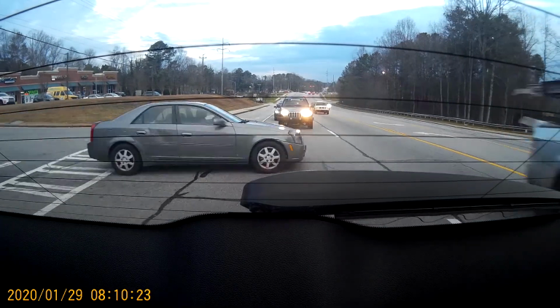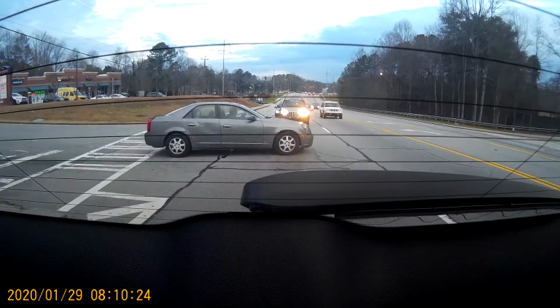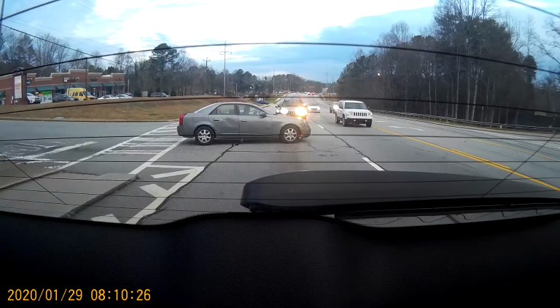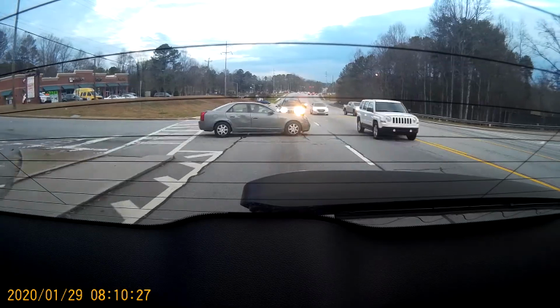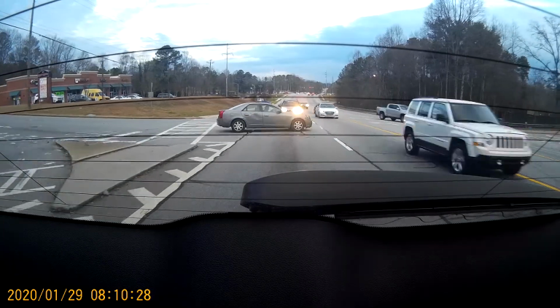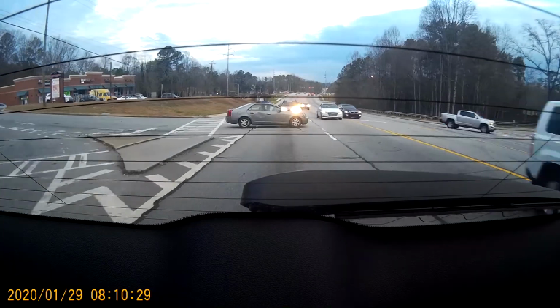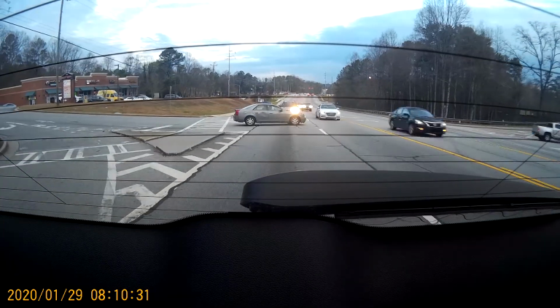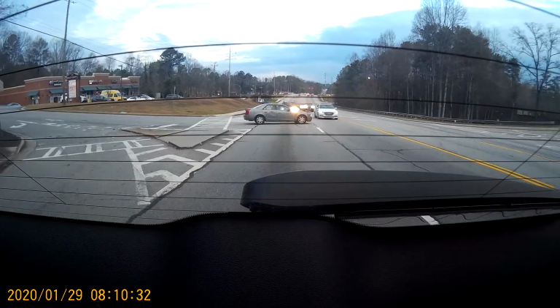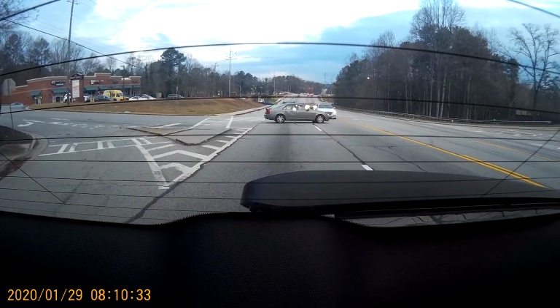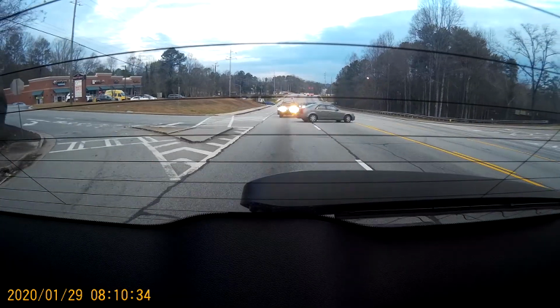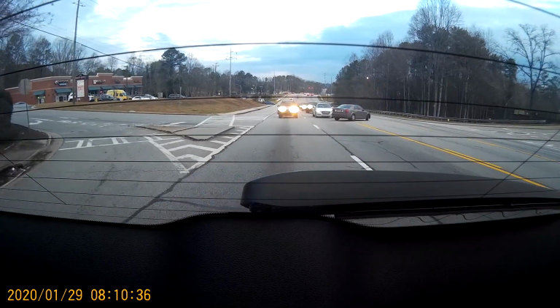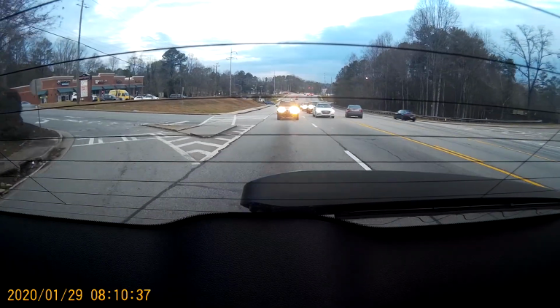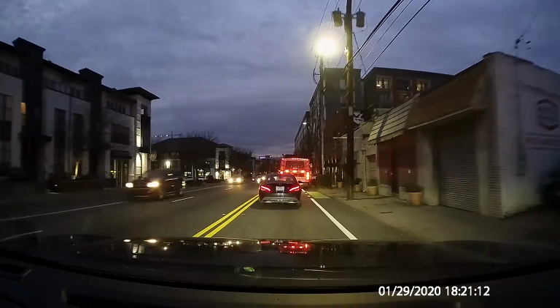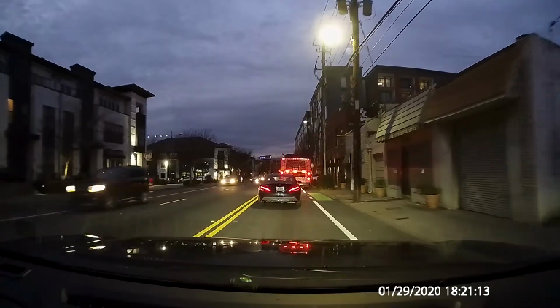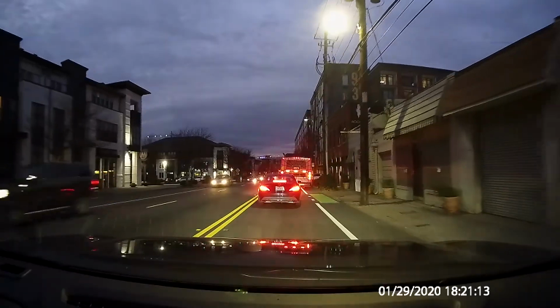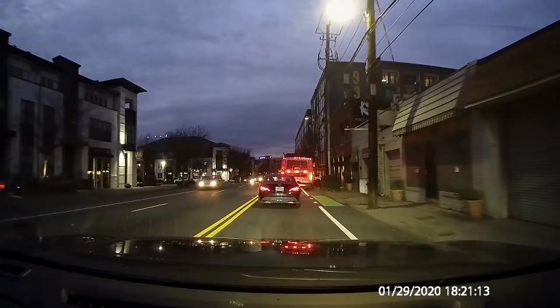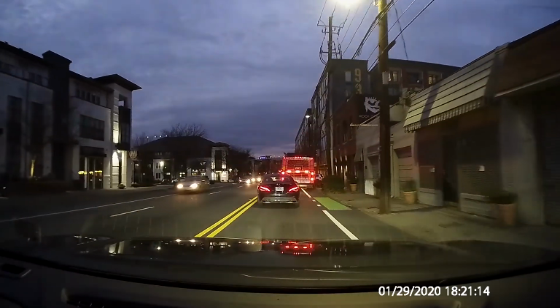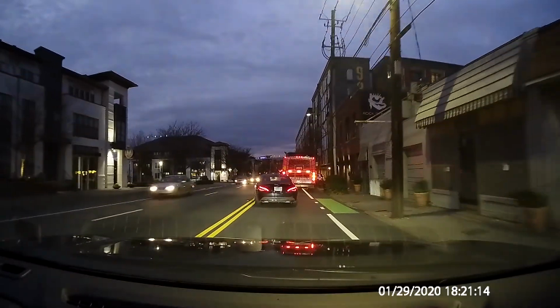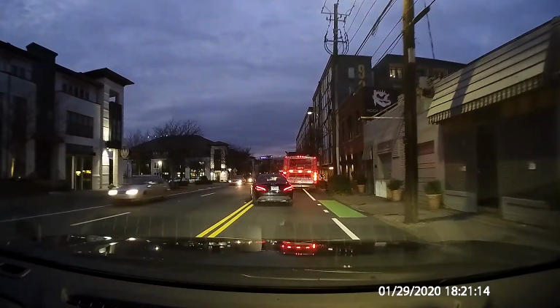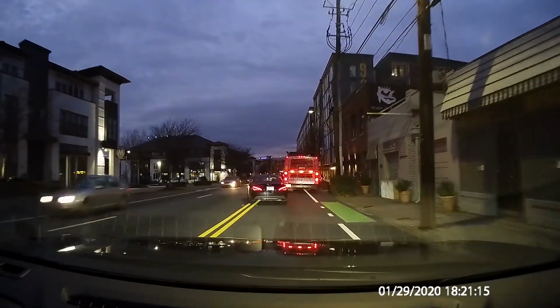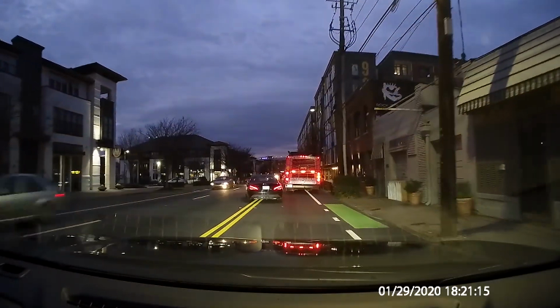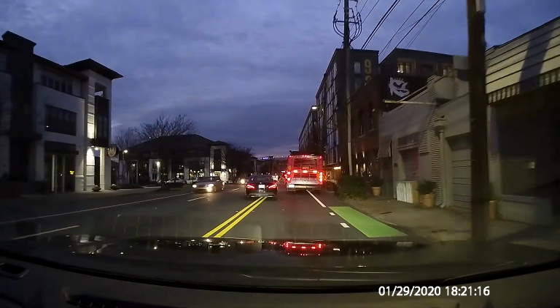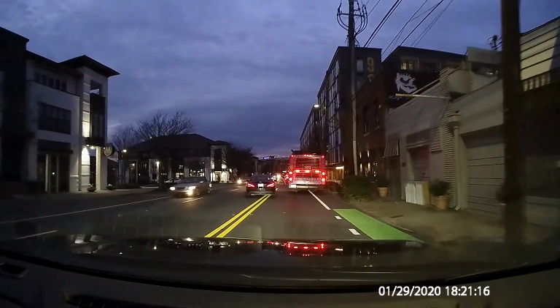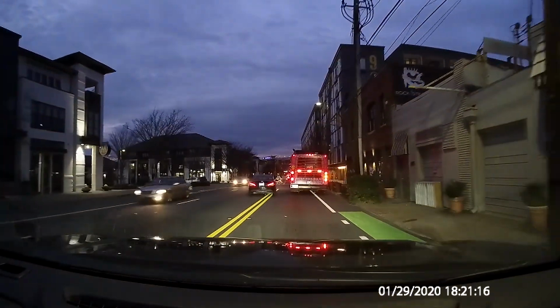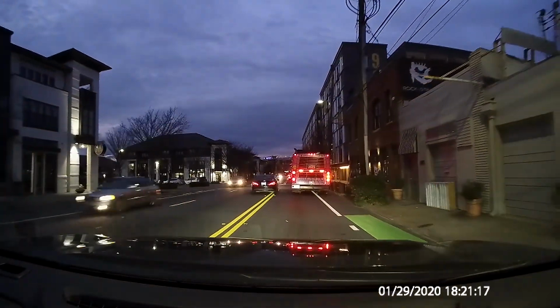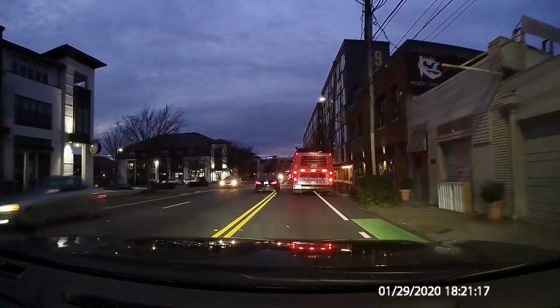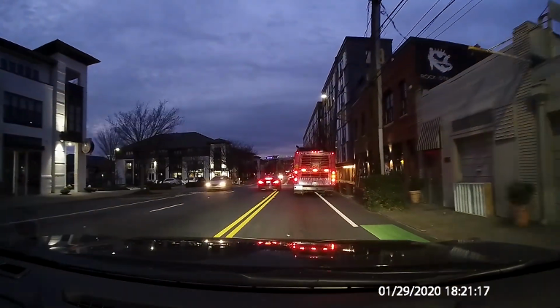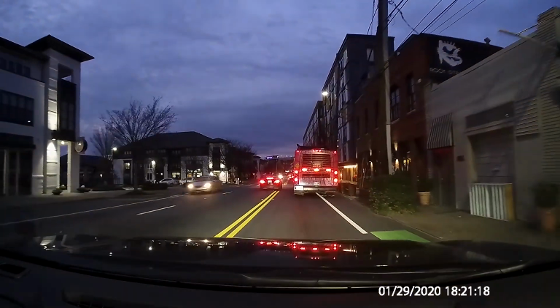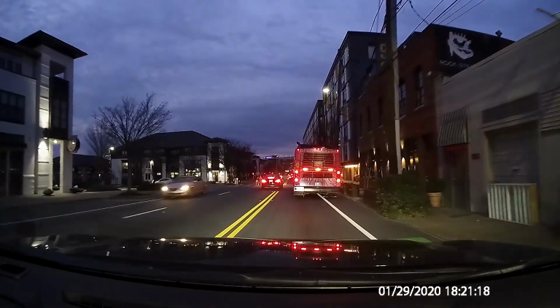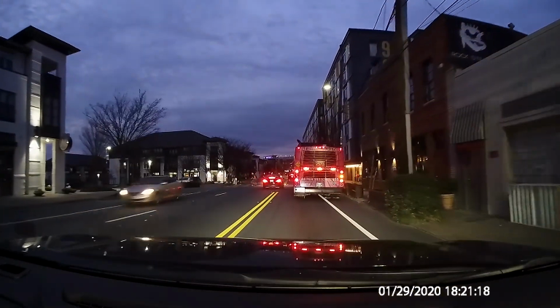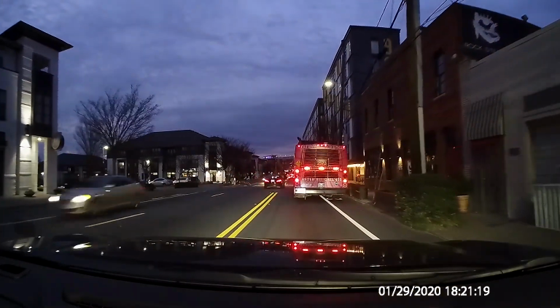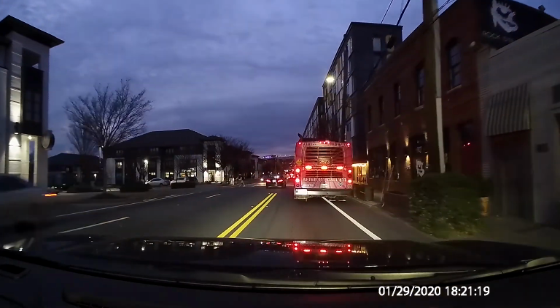Look out! That car cut across the double yellow line to pass the bus.